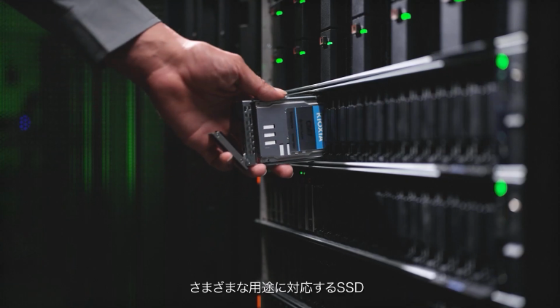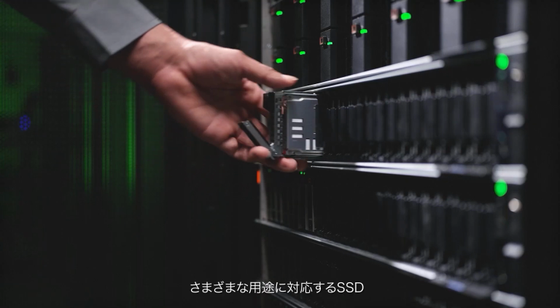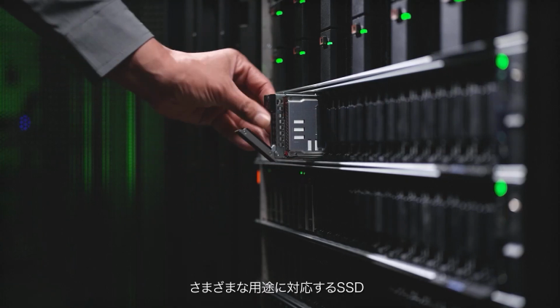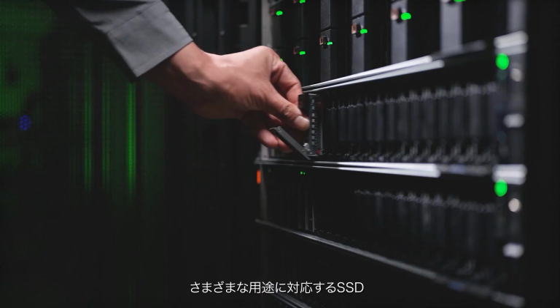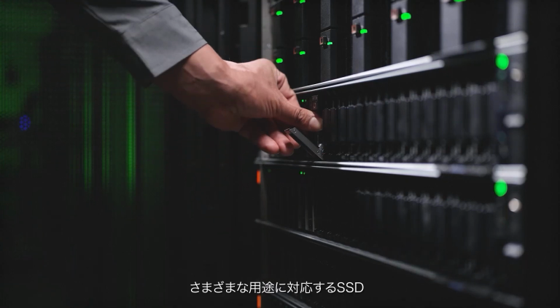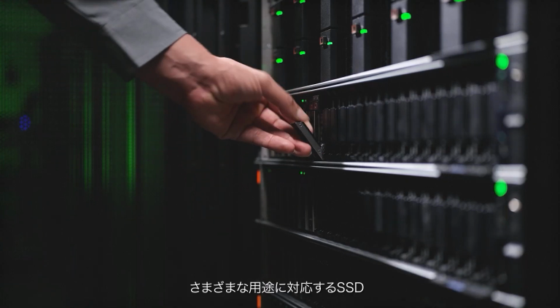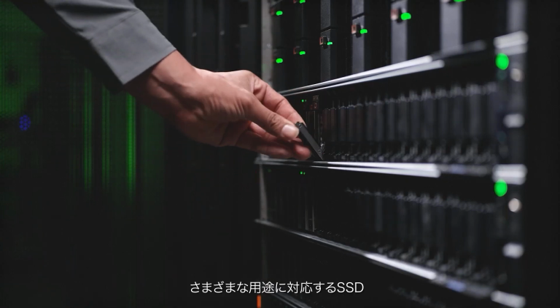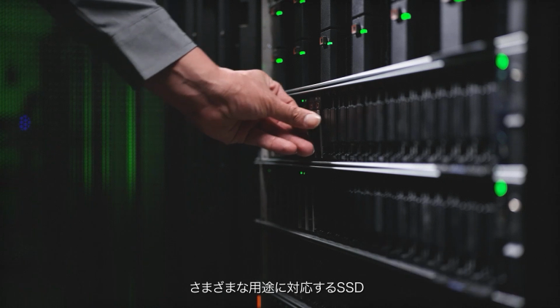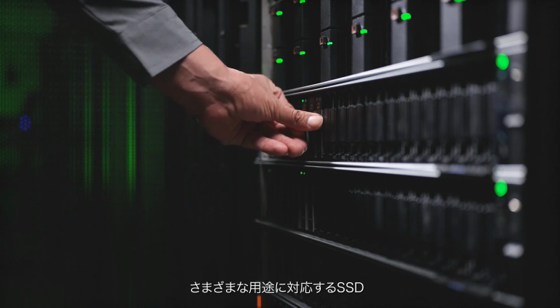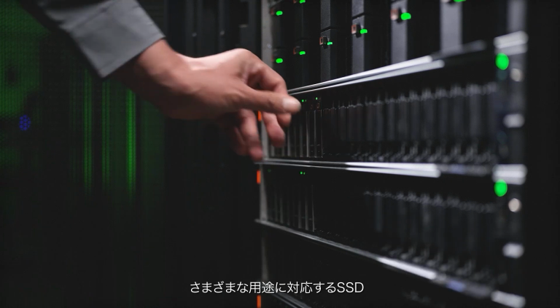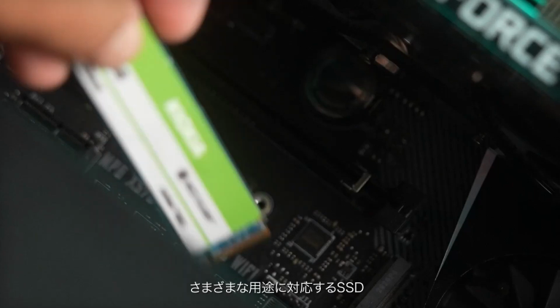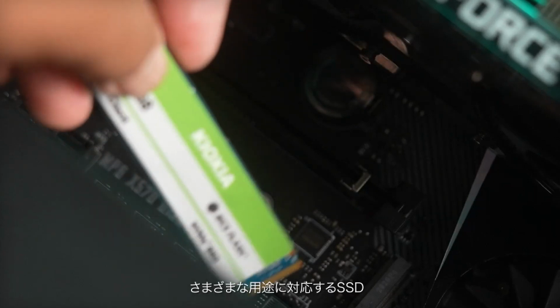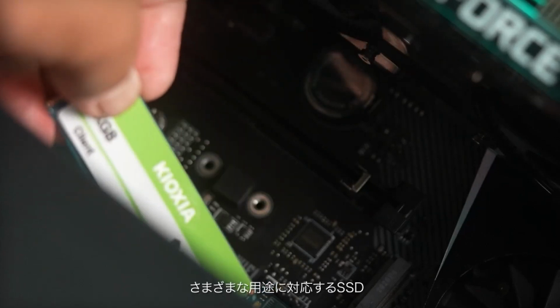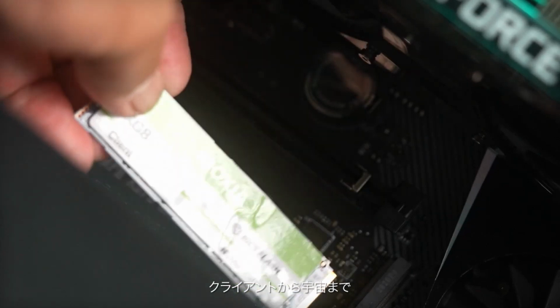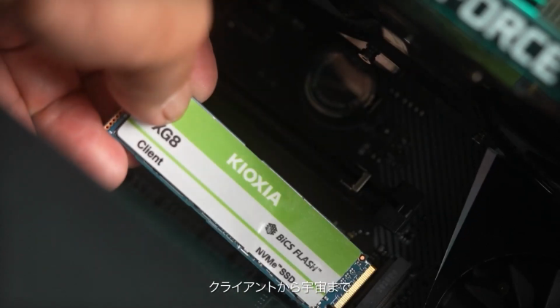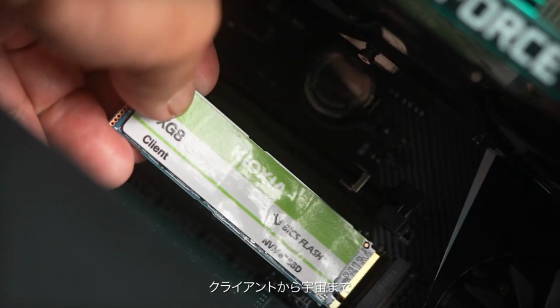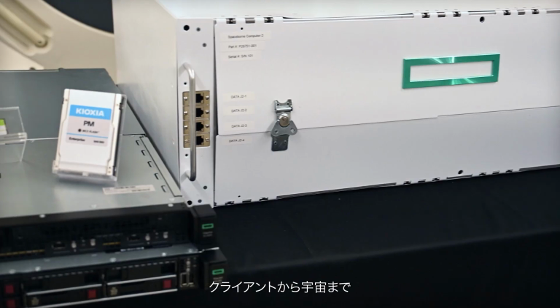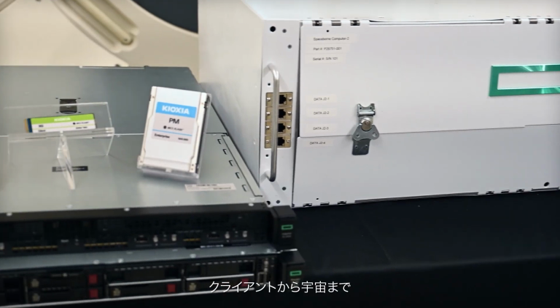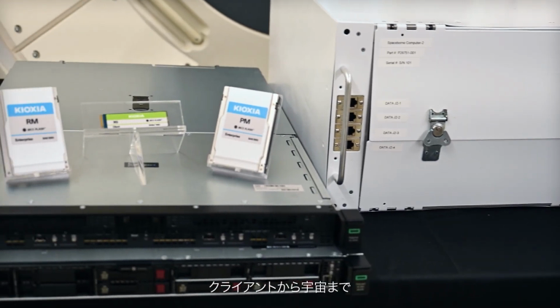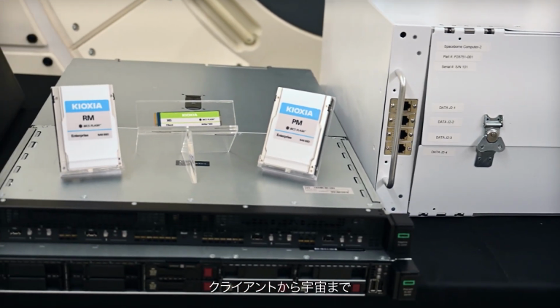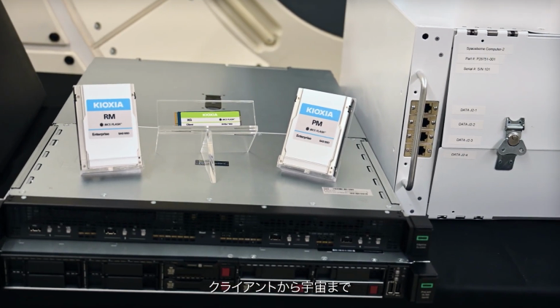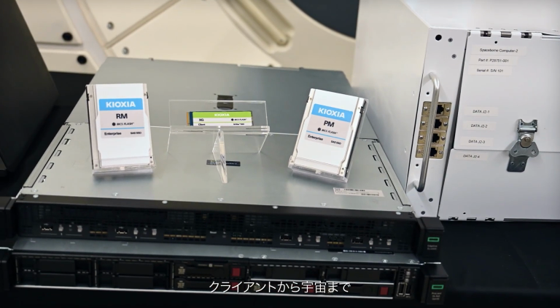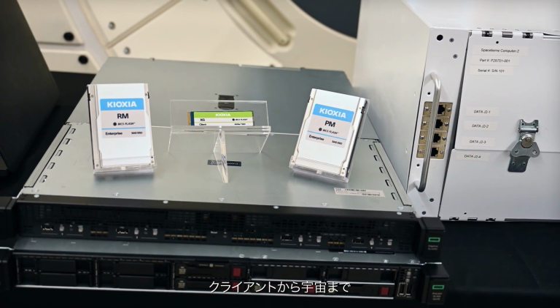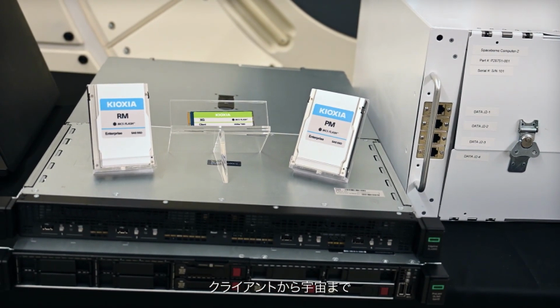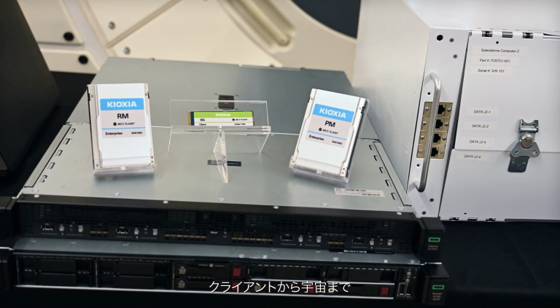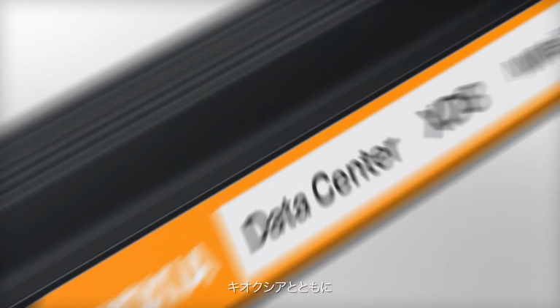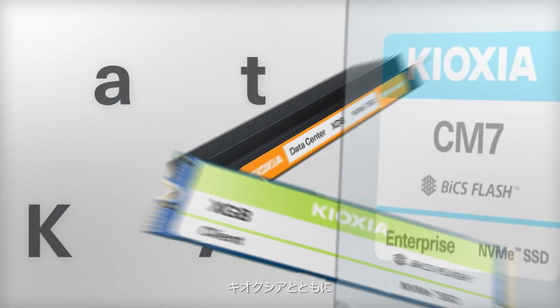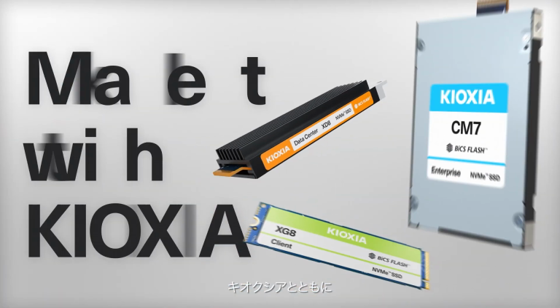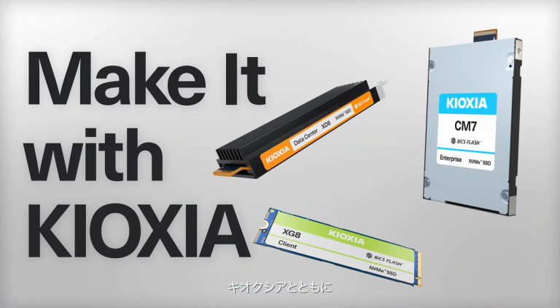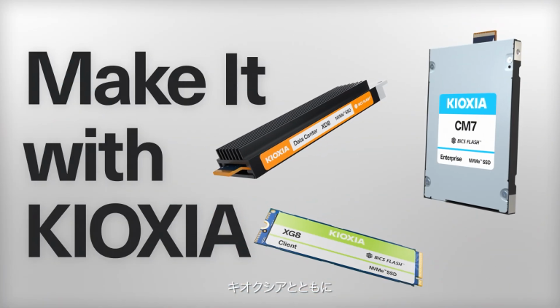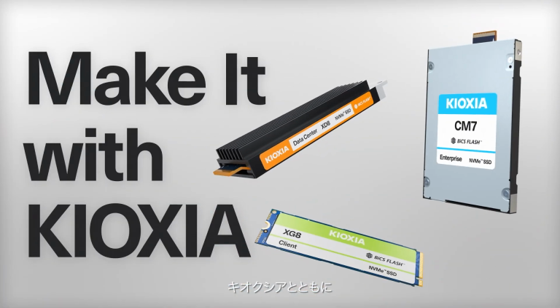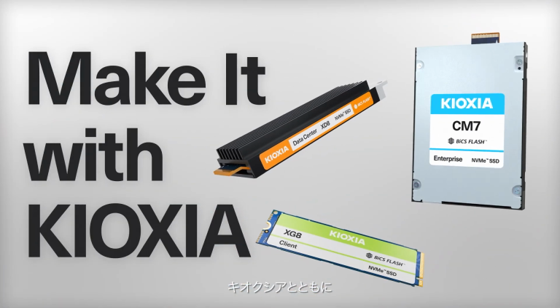SSDs for every application, from client to the edge of space. Make it with Kioxia.